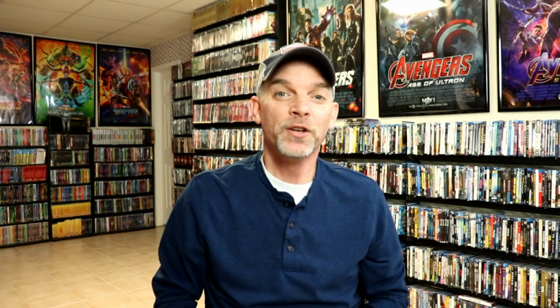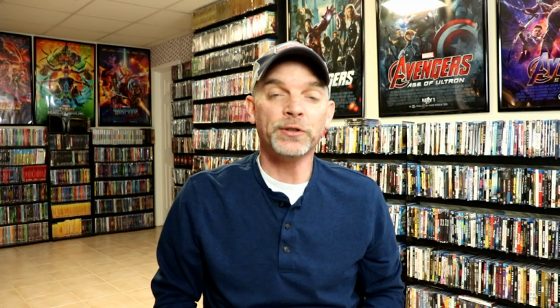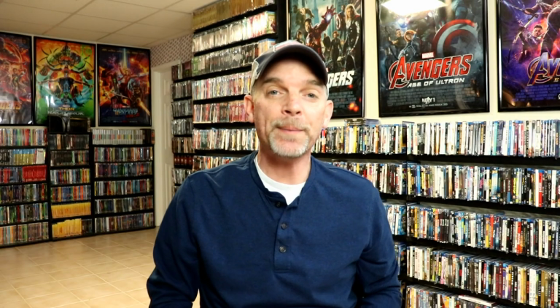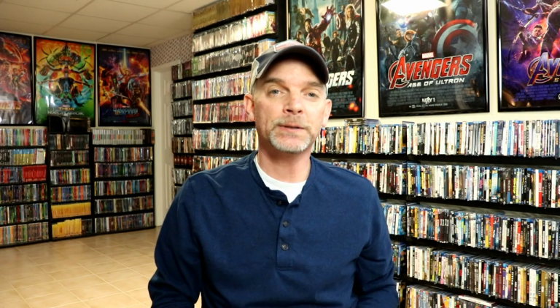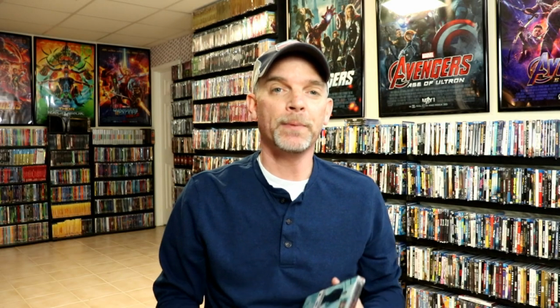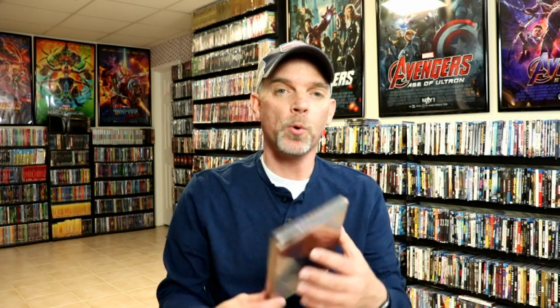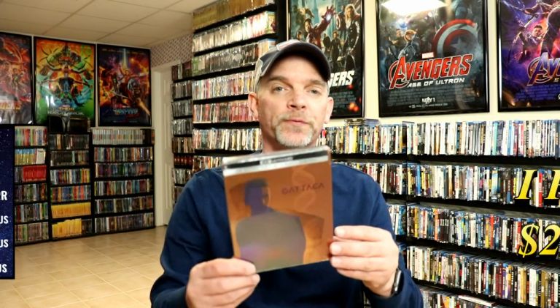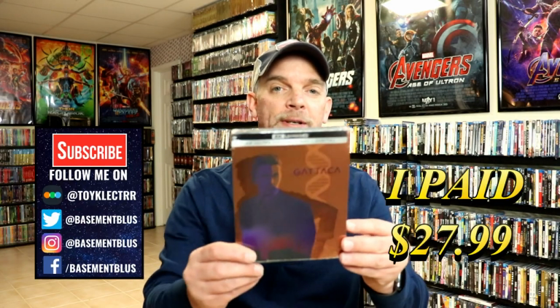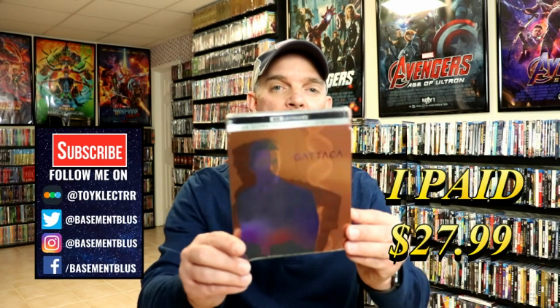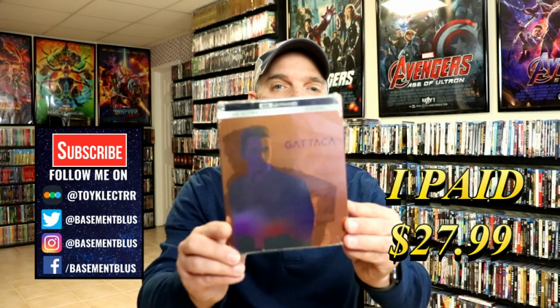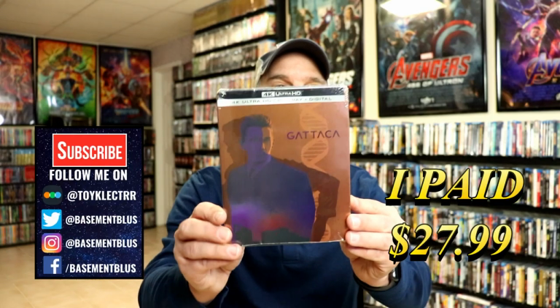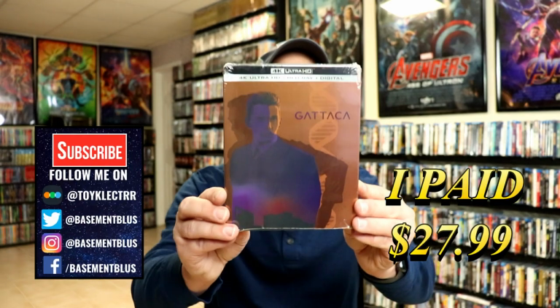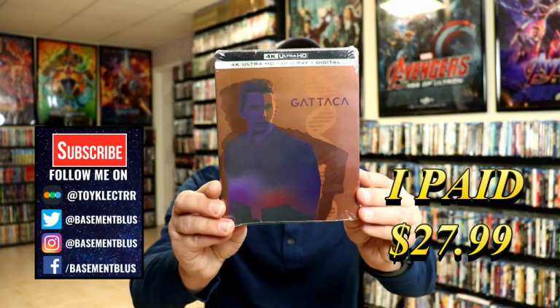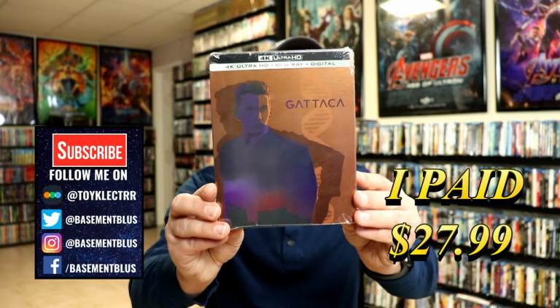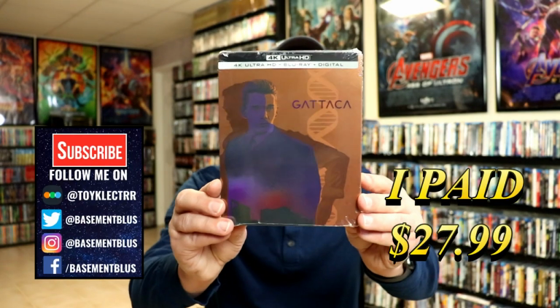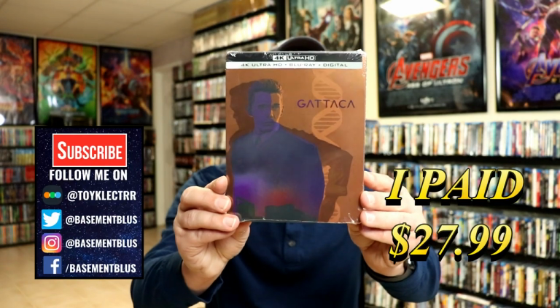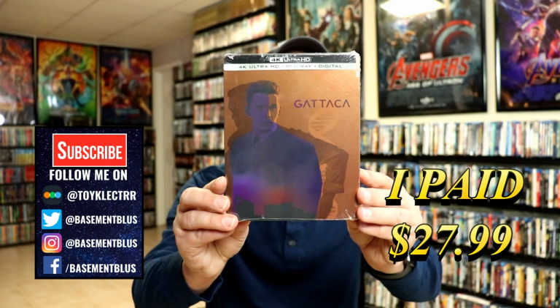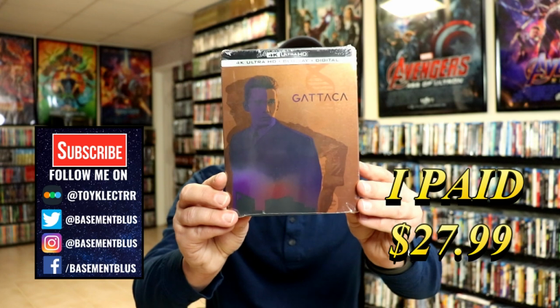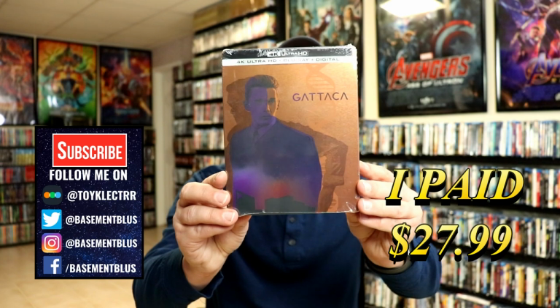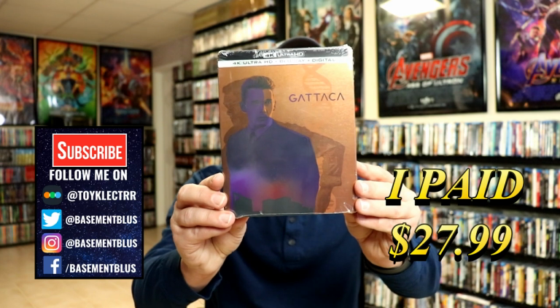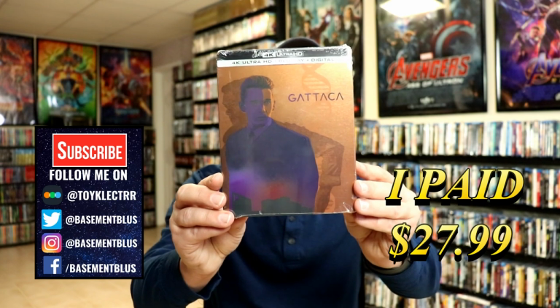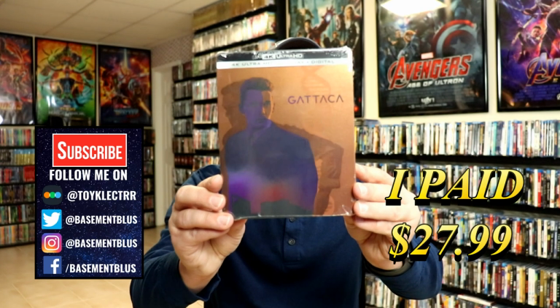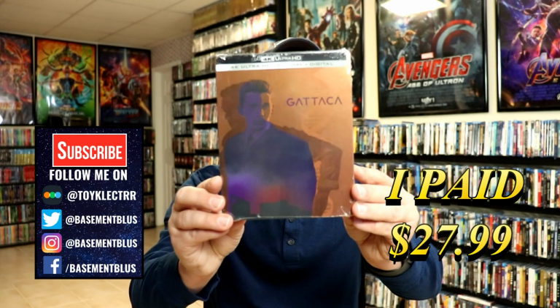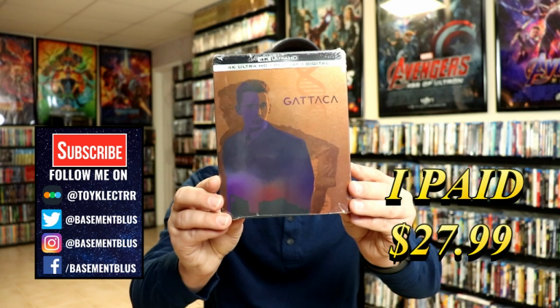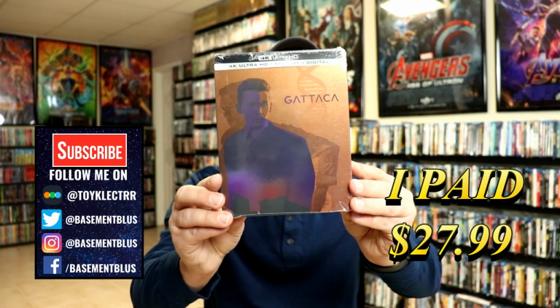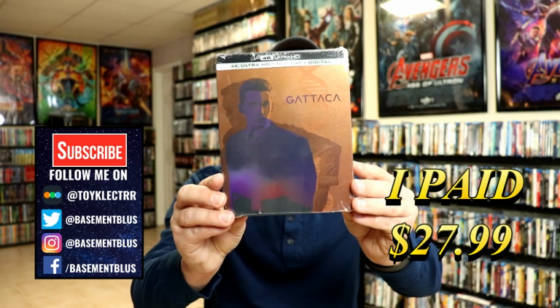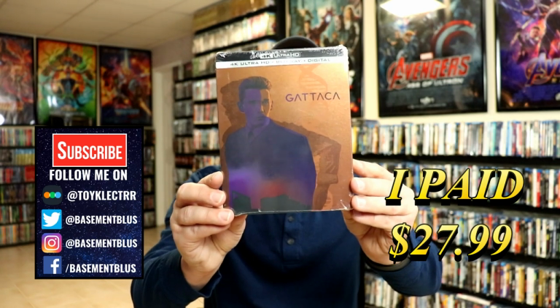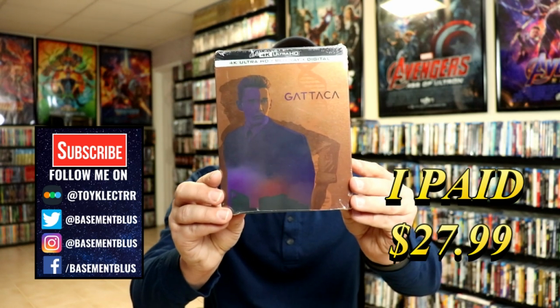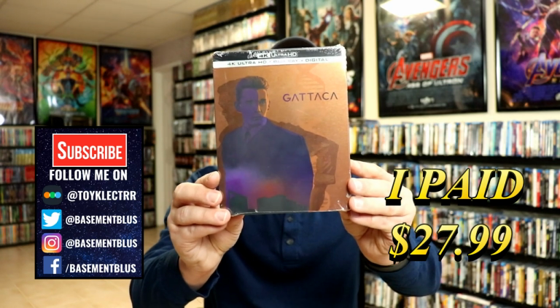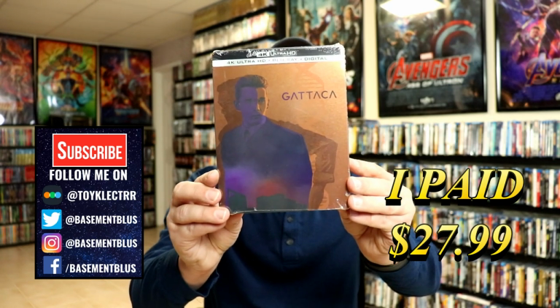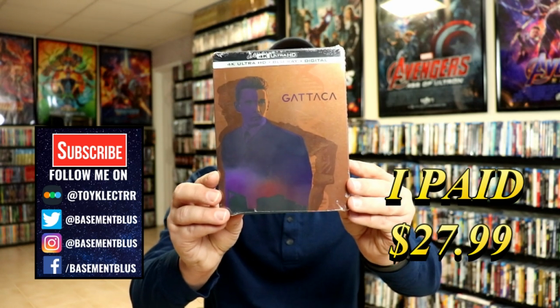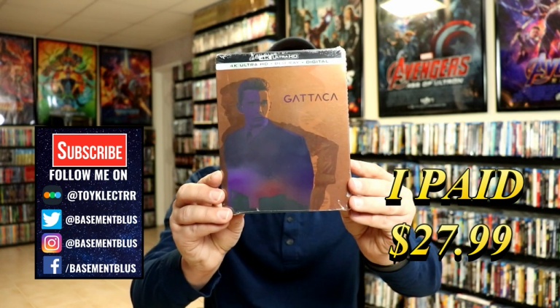So today I picked up my order for Gattaca. This is a 4K Steelbook release featuring the 4K Ultra HD, the Blu-ray, and the digital.